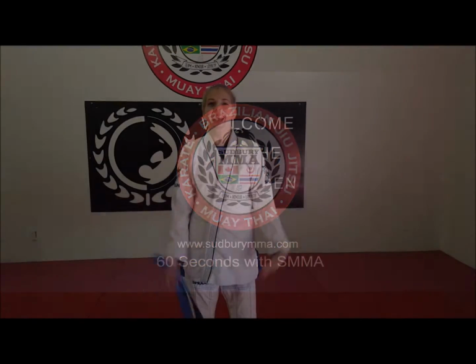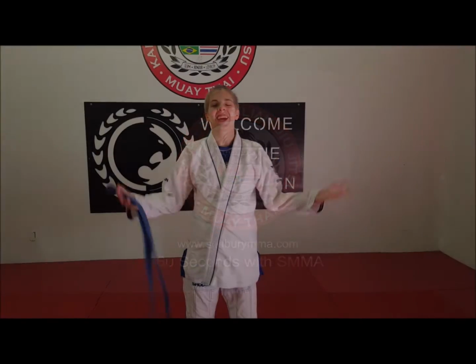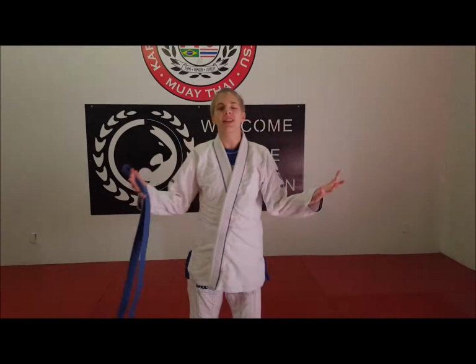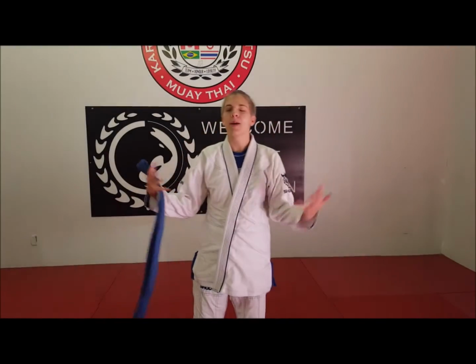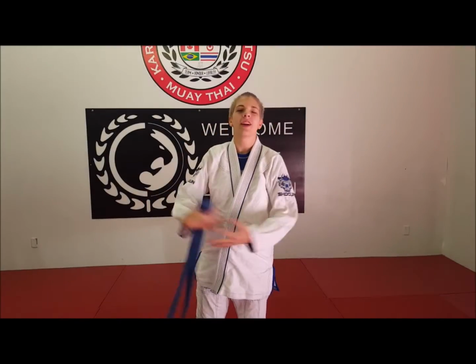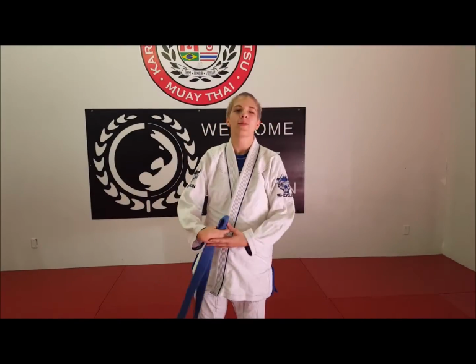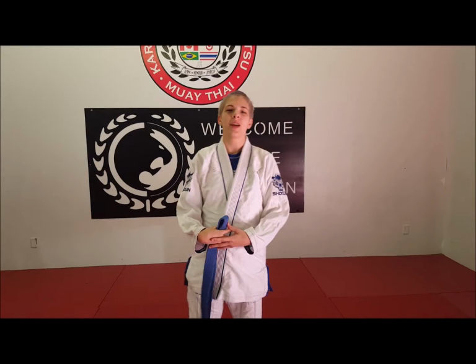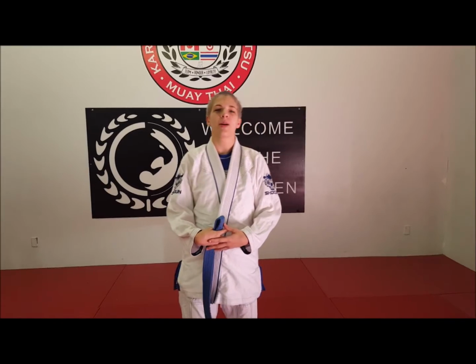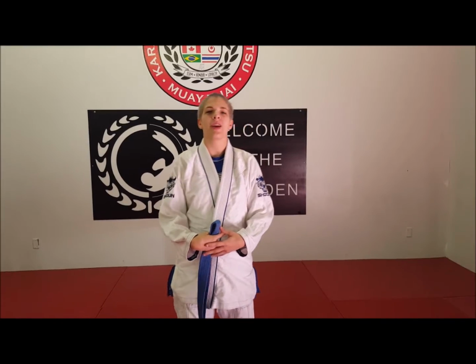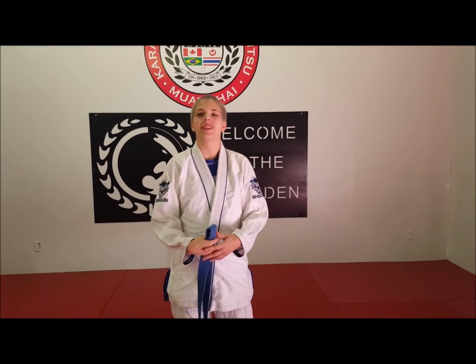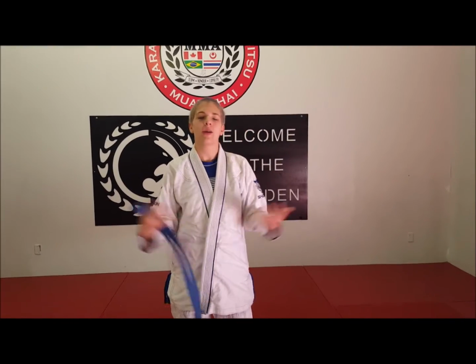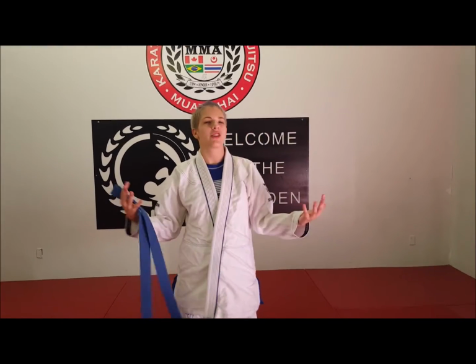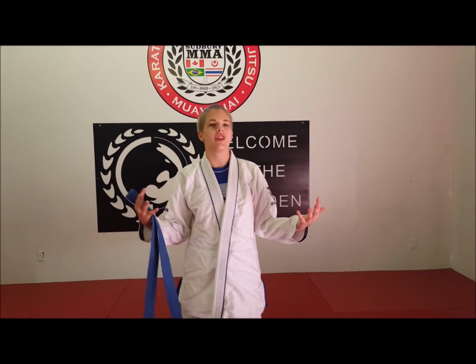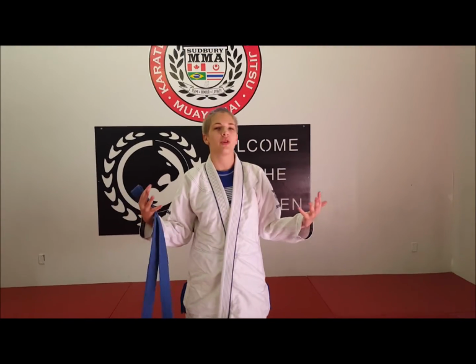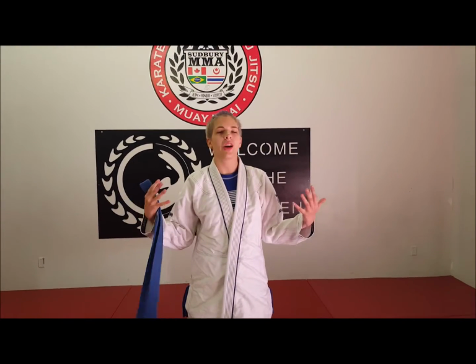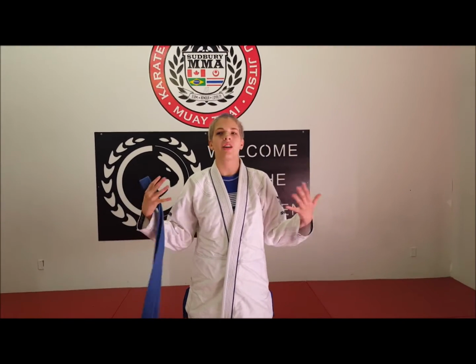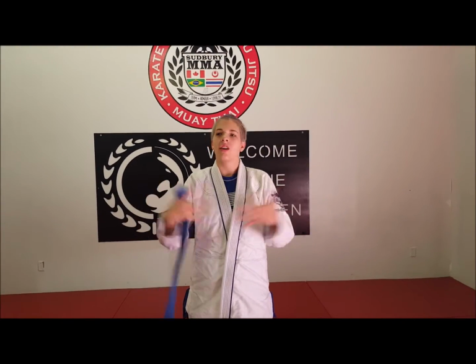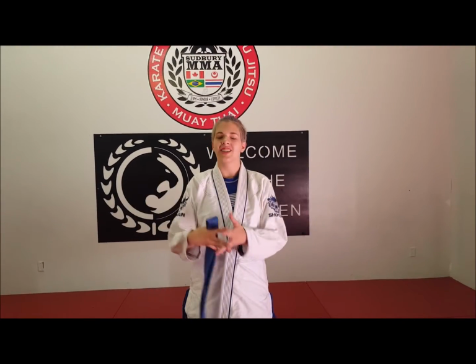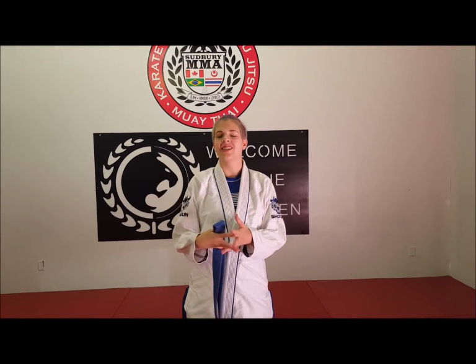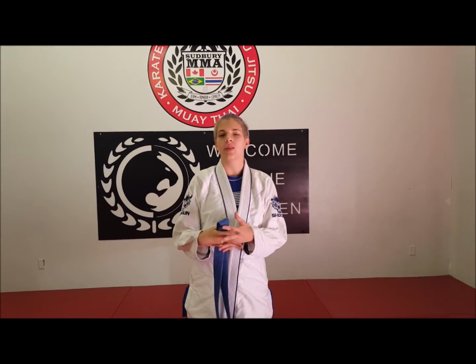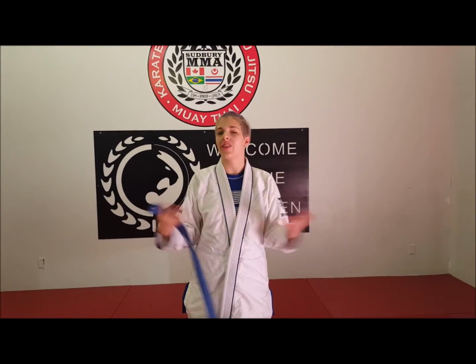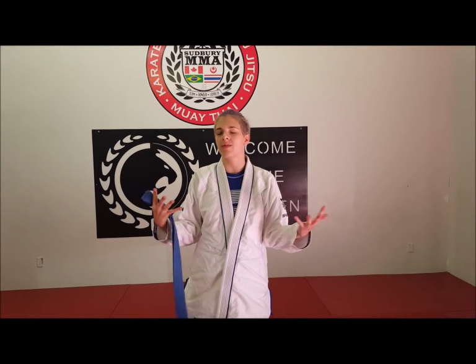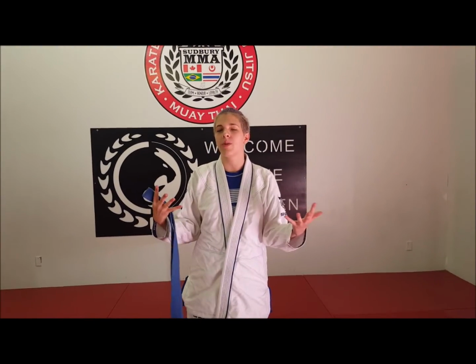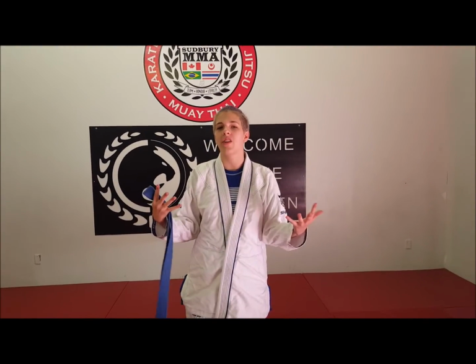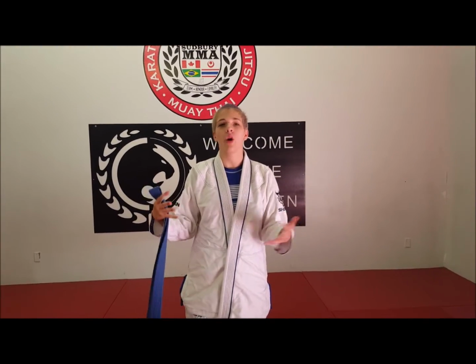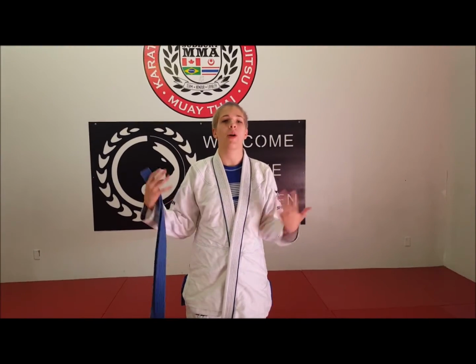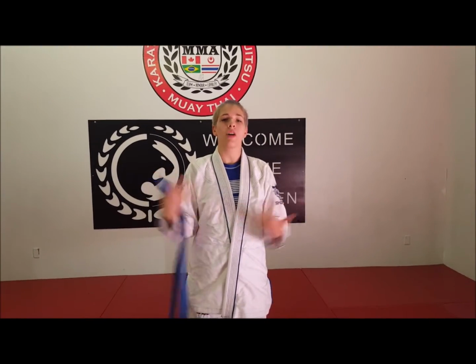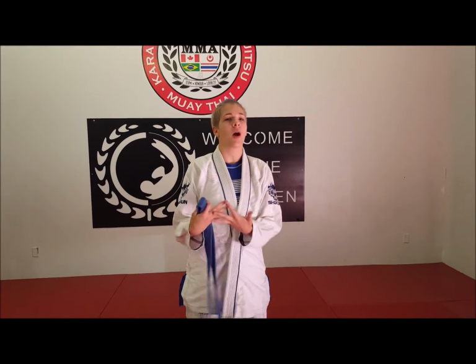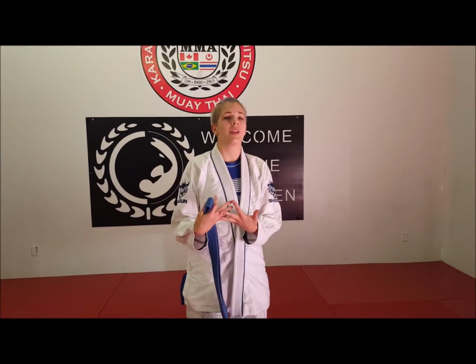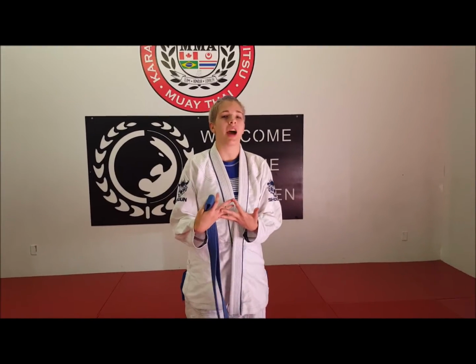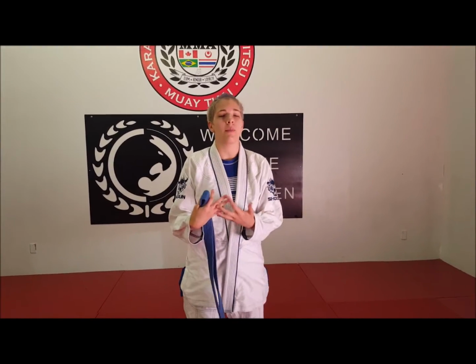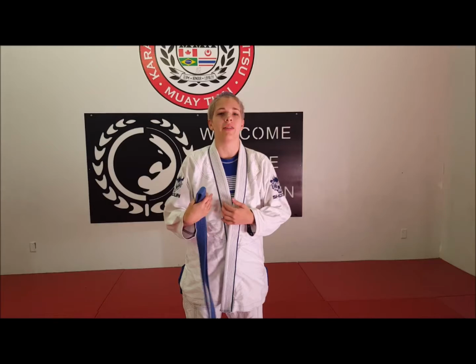Hey guys, Piper here from Sudbury MMA. Today we're just going to do a quick 60 seconds with SMMA video about how to properly tie a belt.